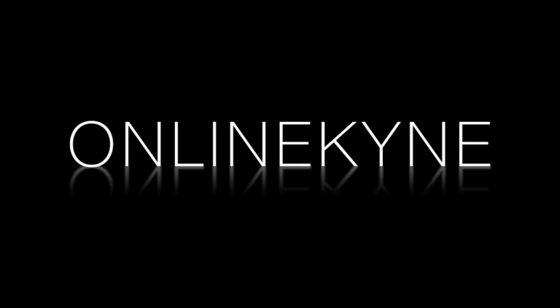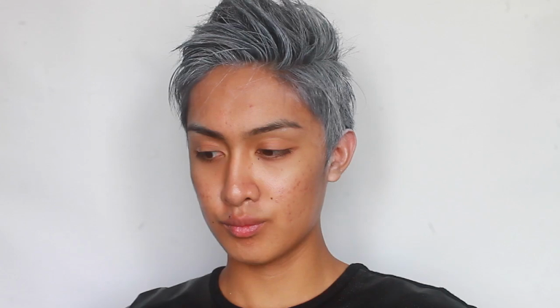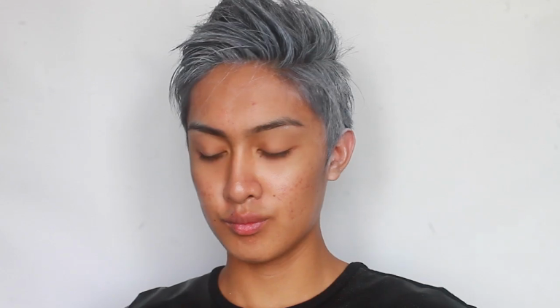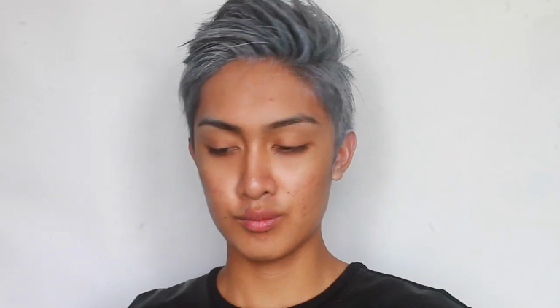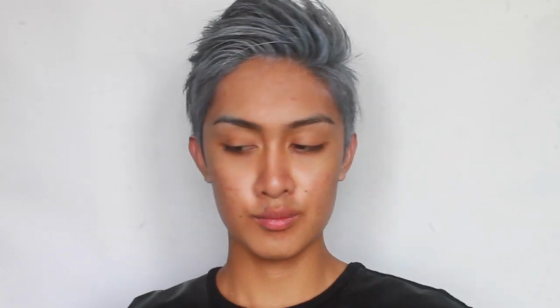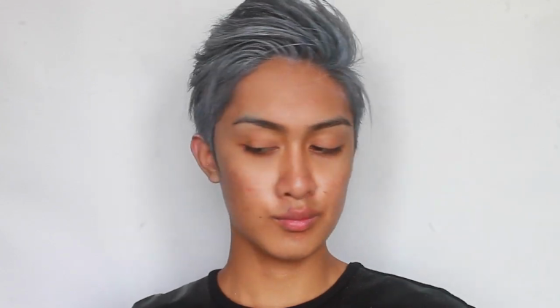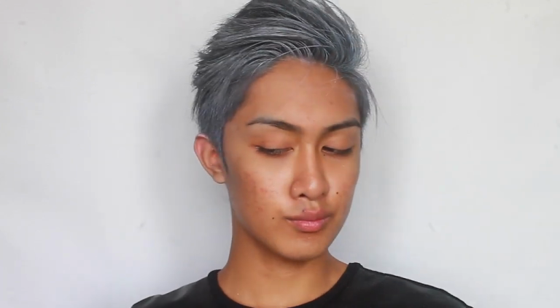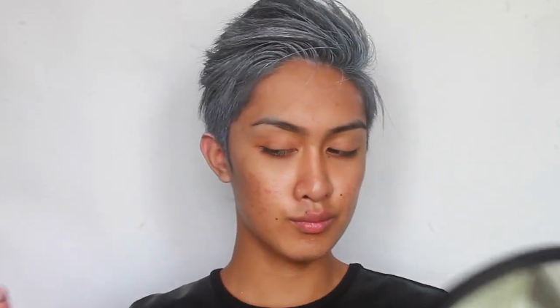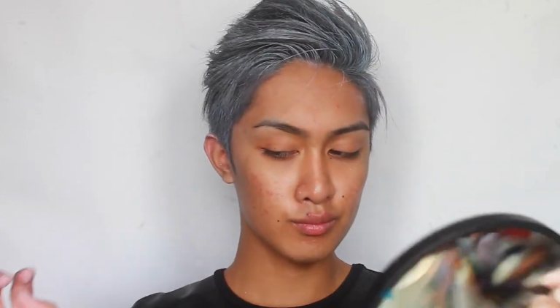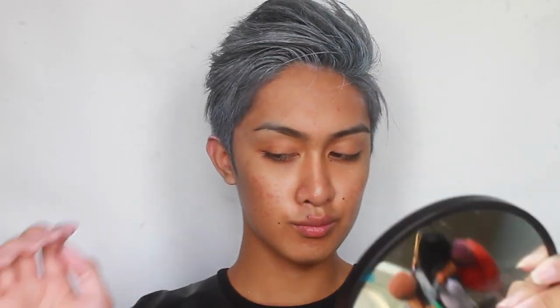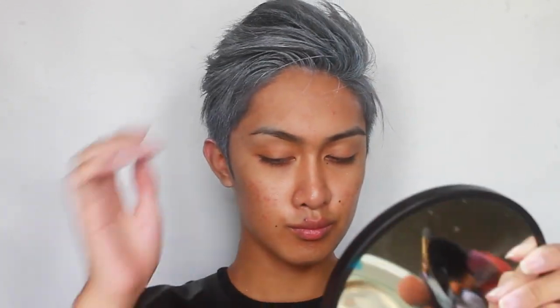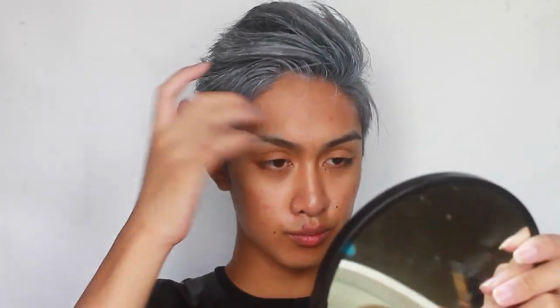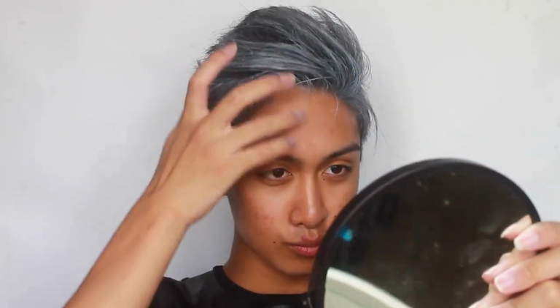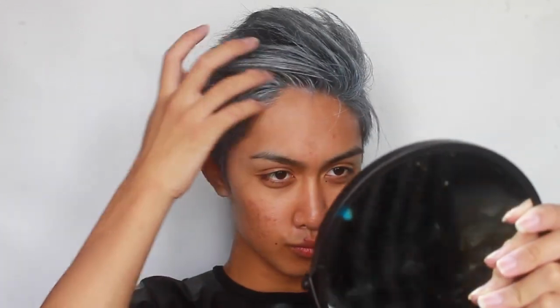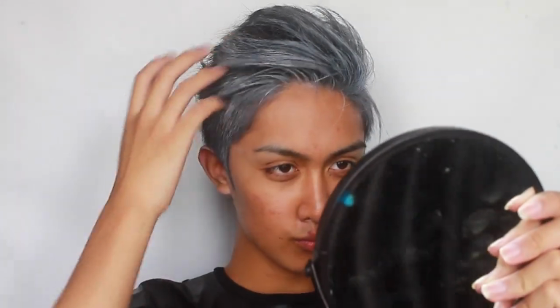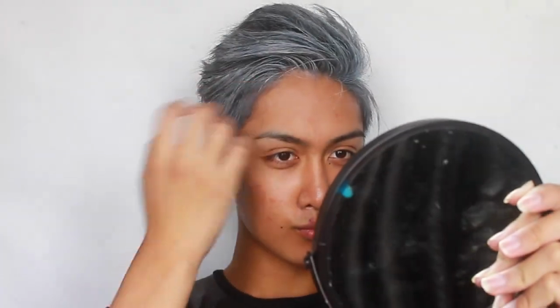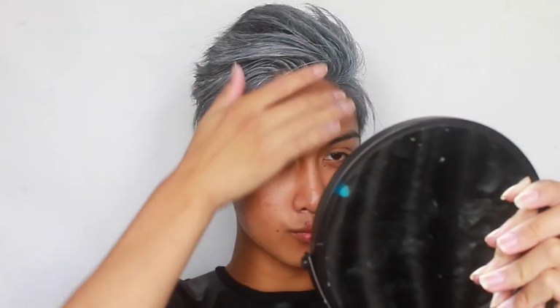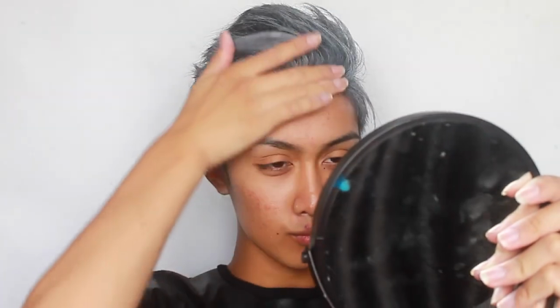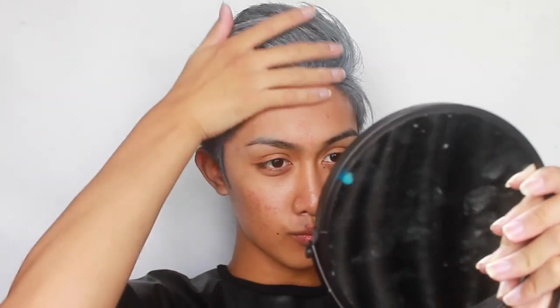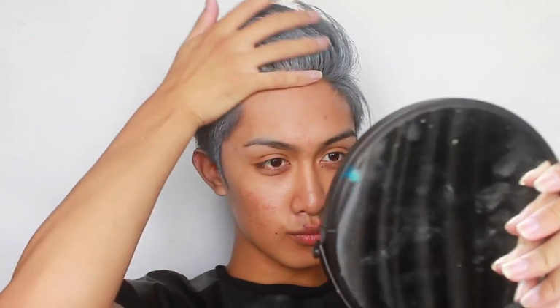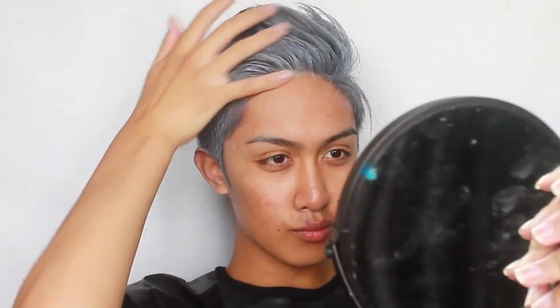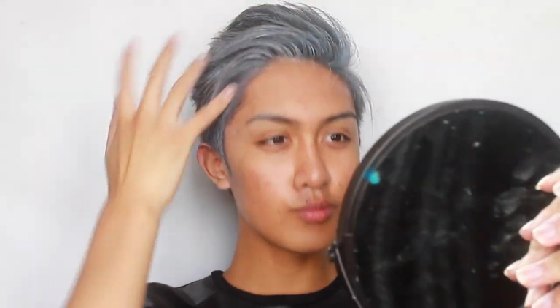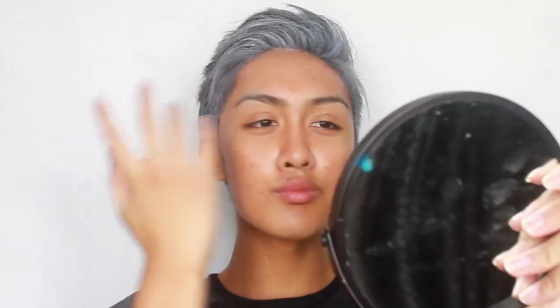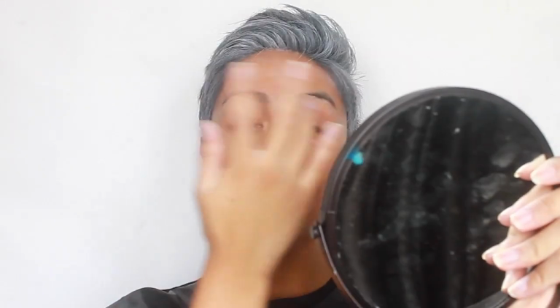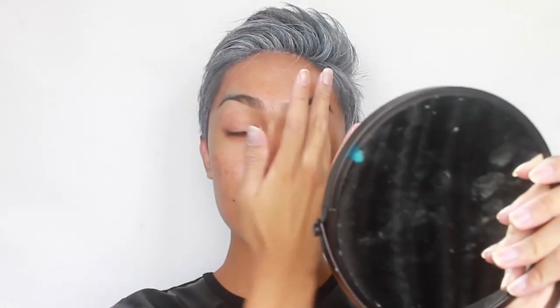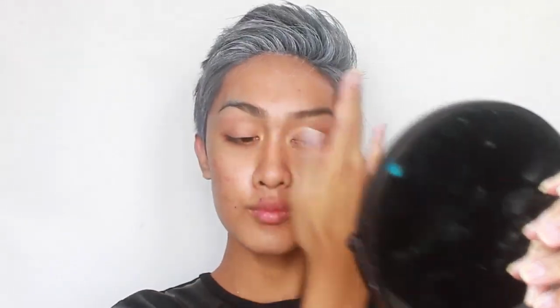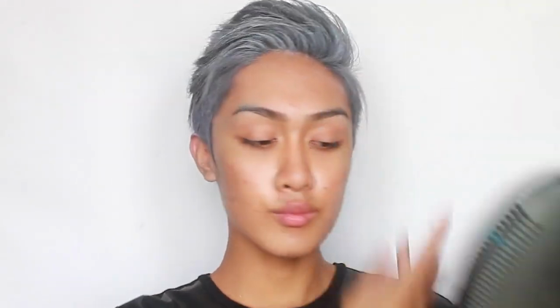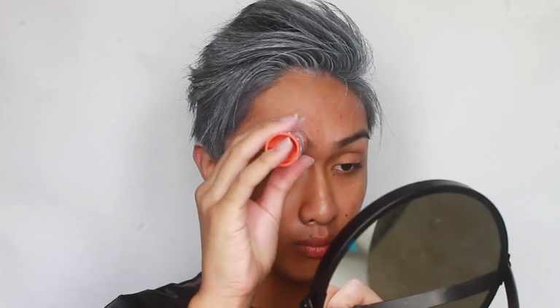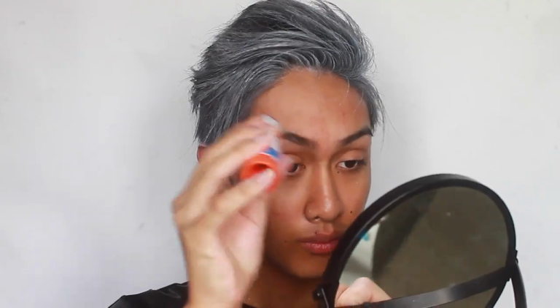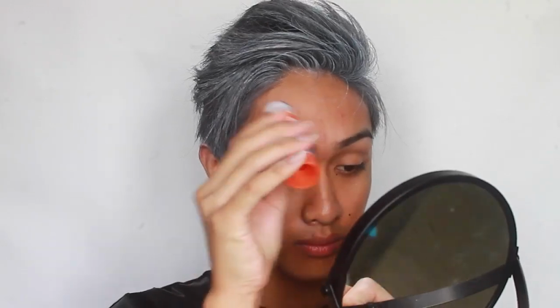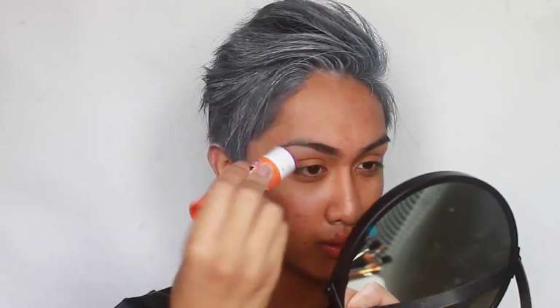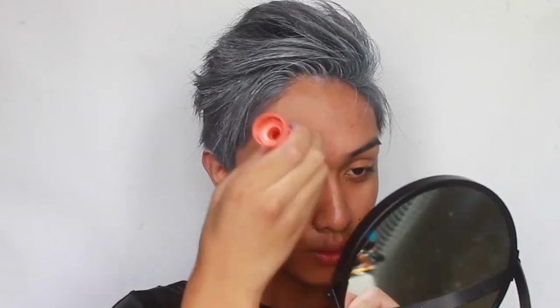So before filming, I already painted my hair white — or at least gray — using some white body paint. Now I'm taking a glue stick.